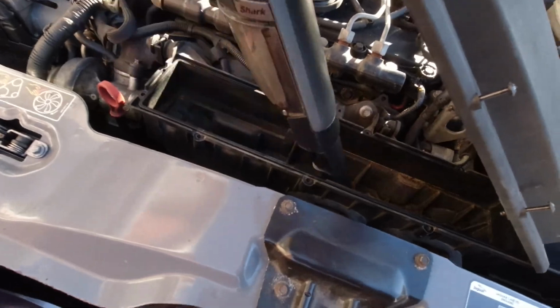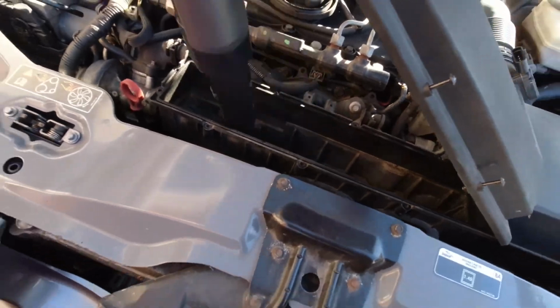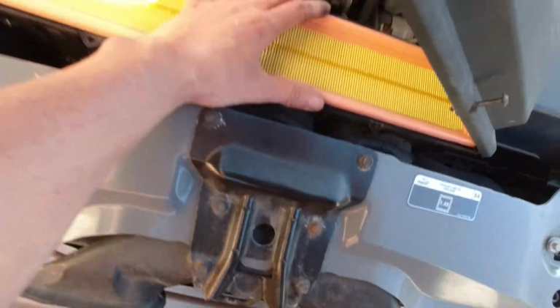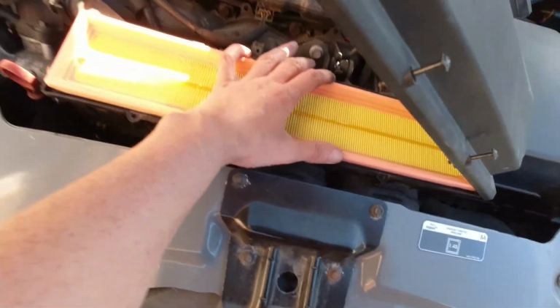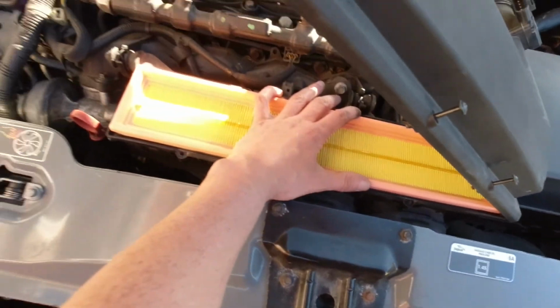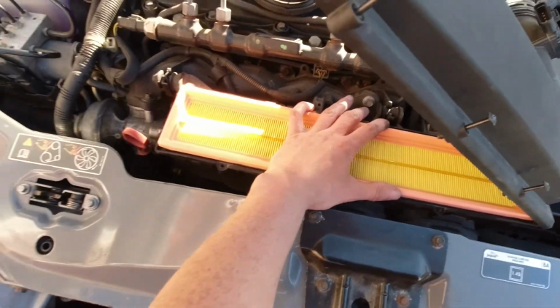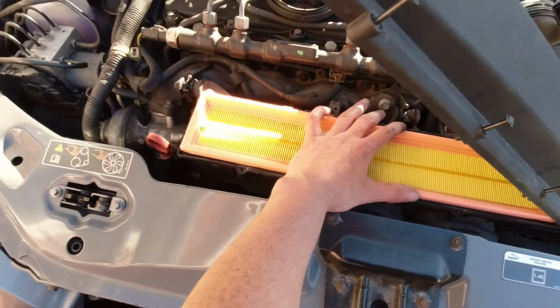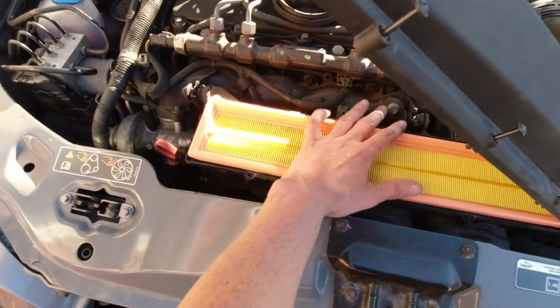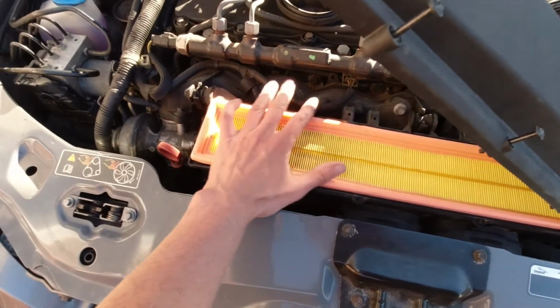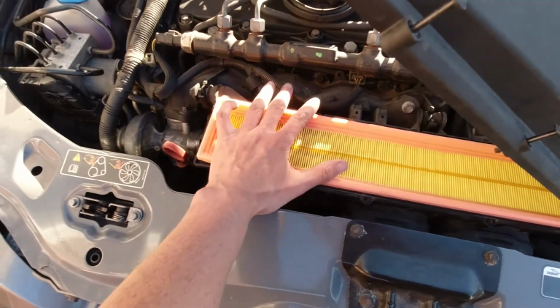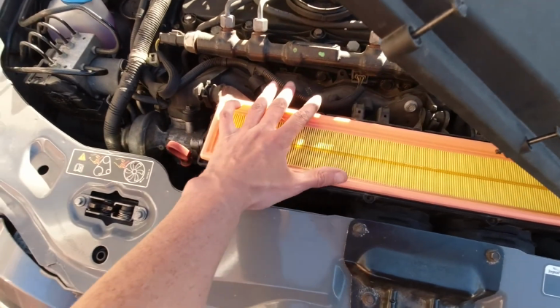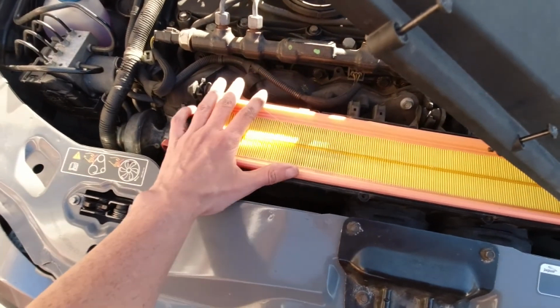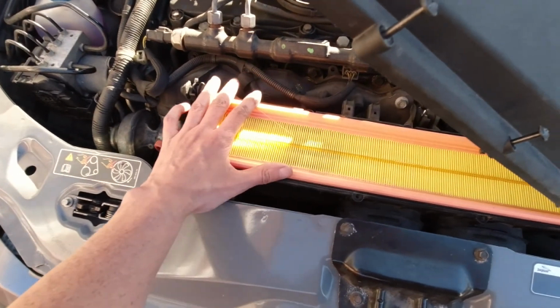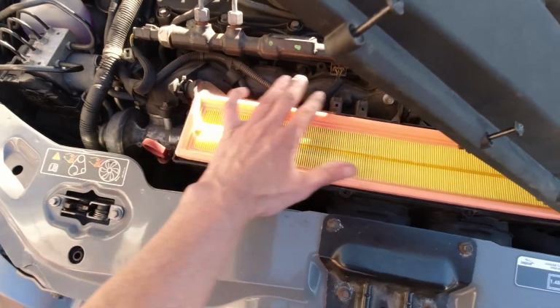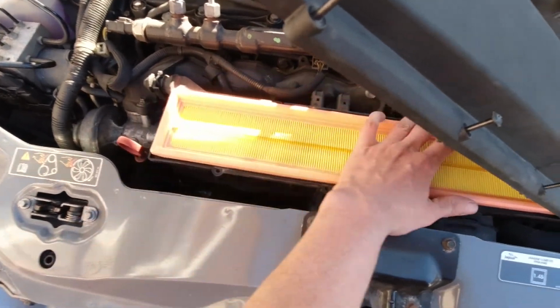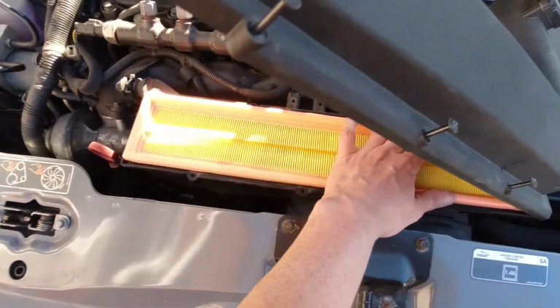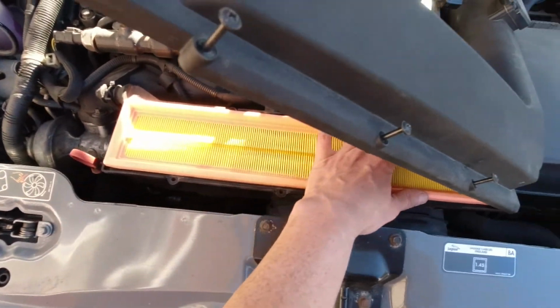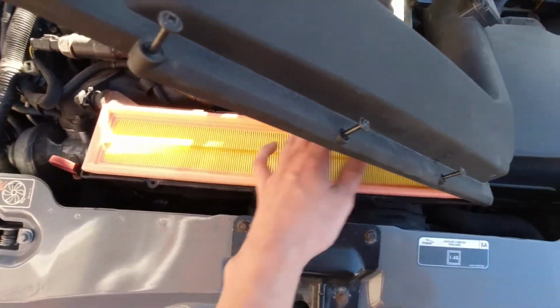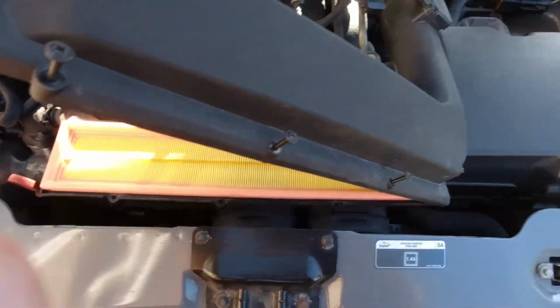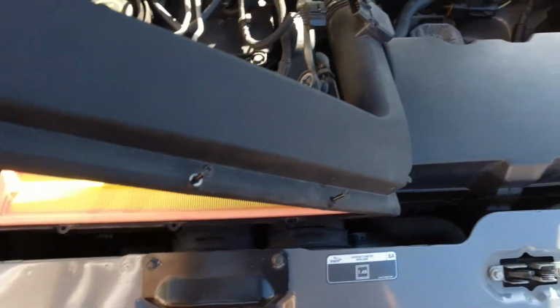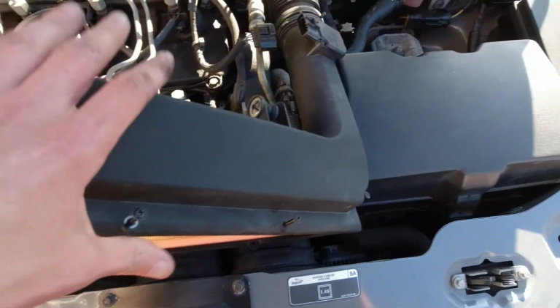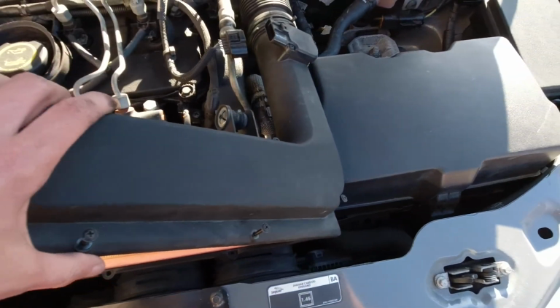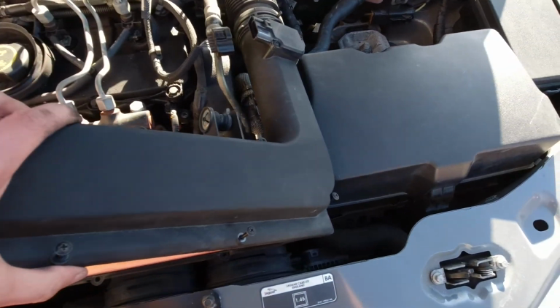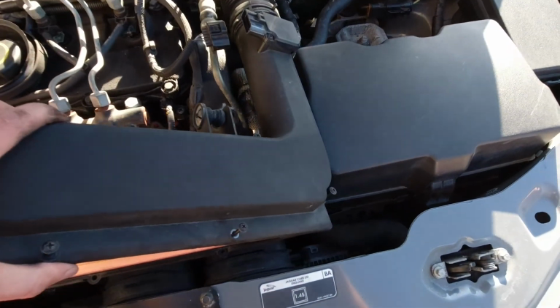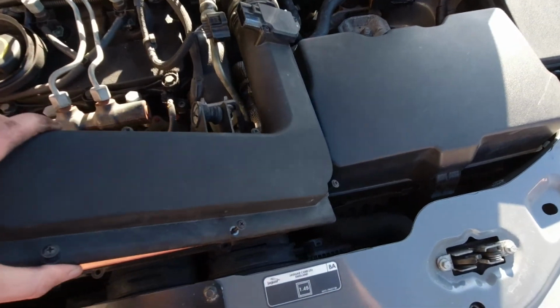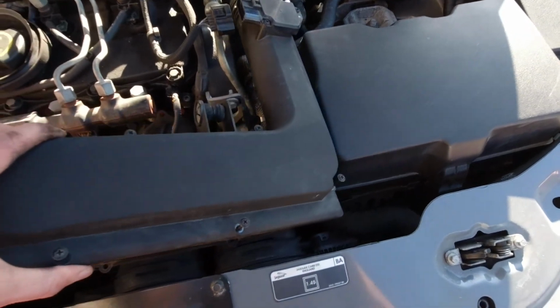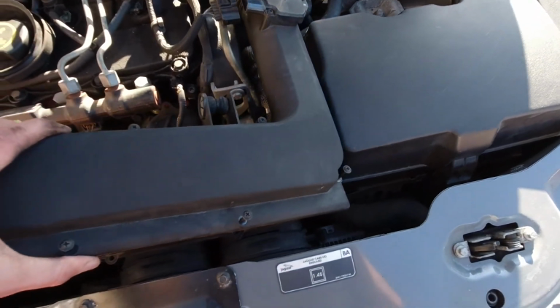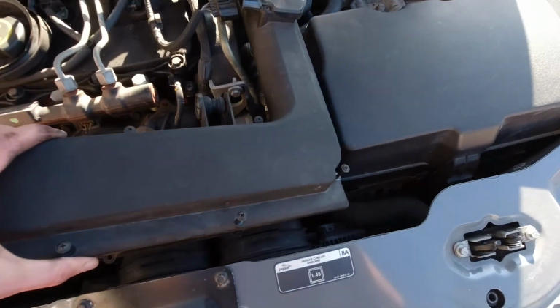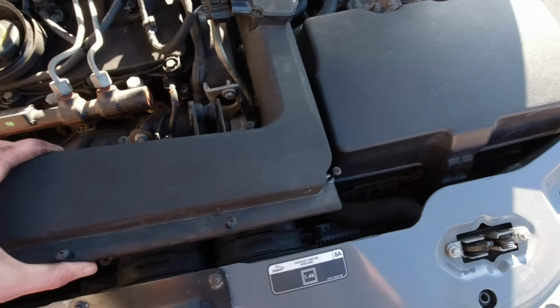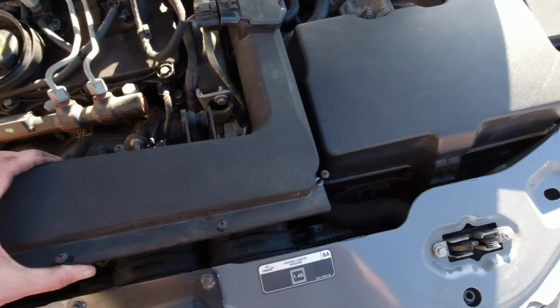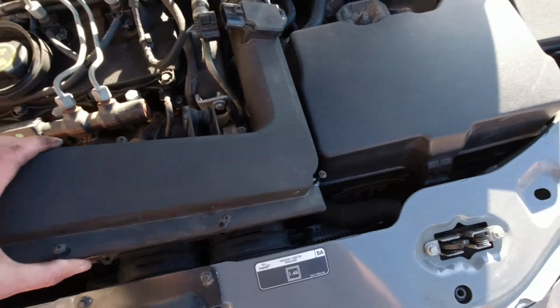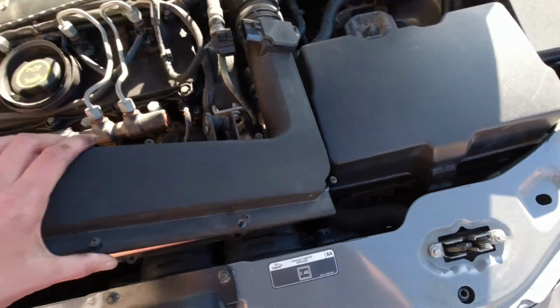The new filter slots in. Just check it's seated nicely and then do up all the screws, and job done.